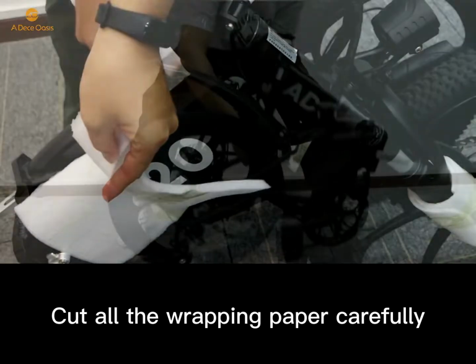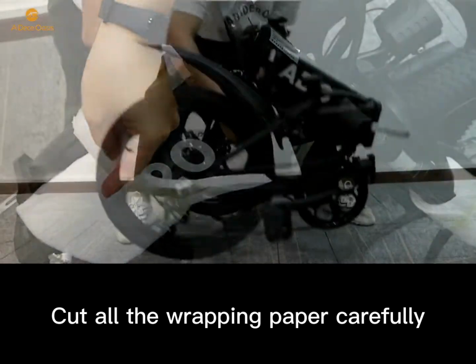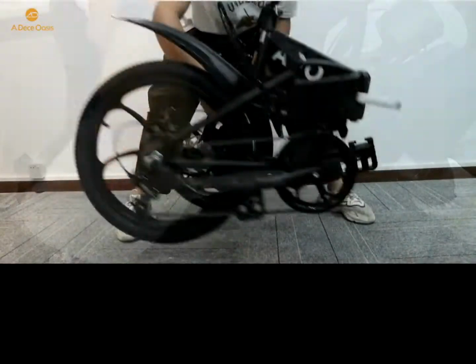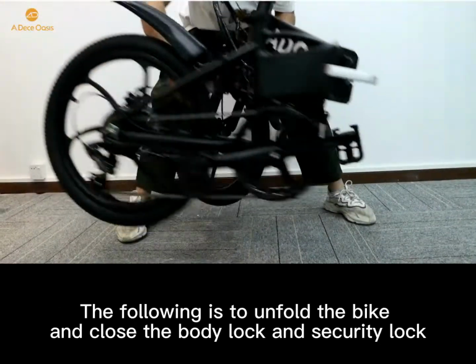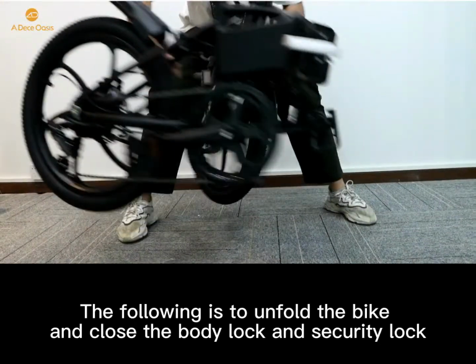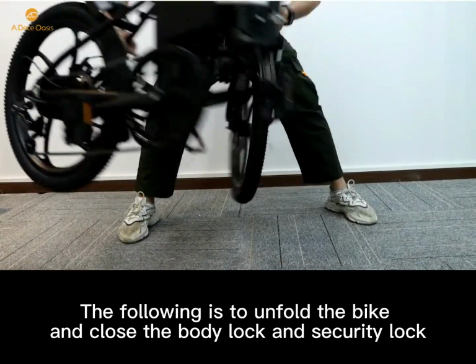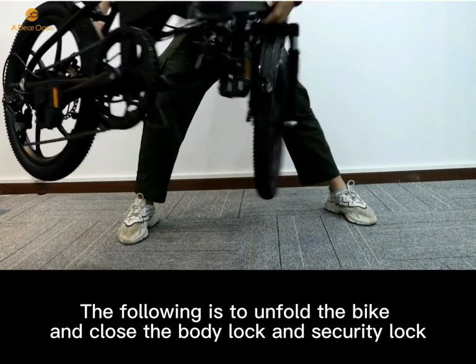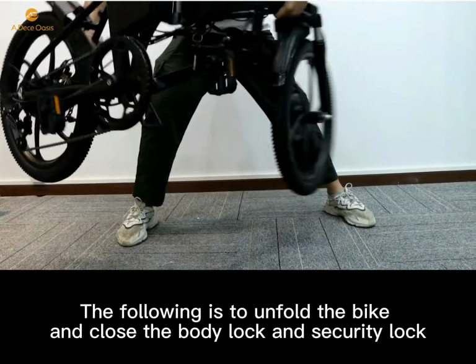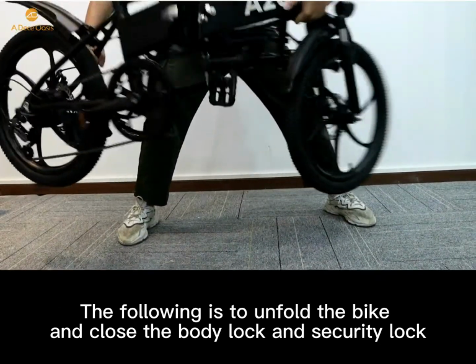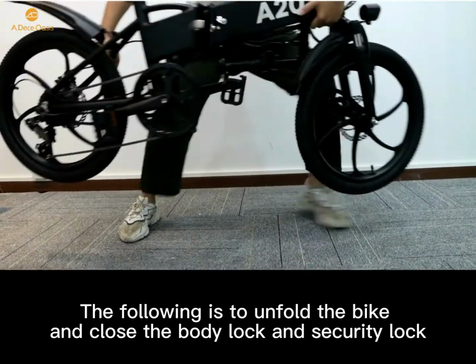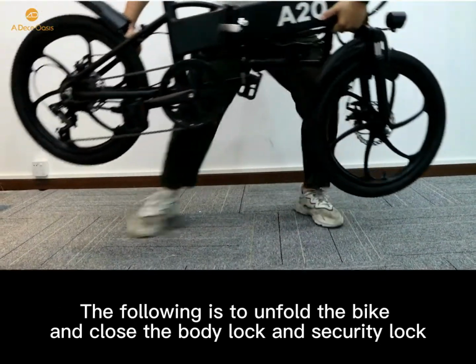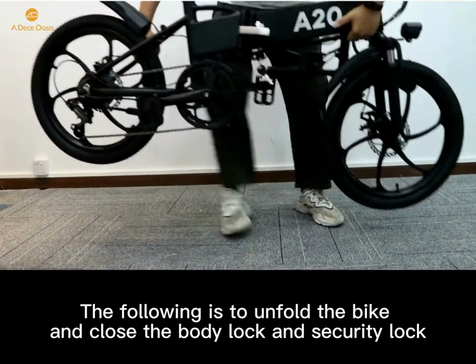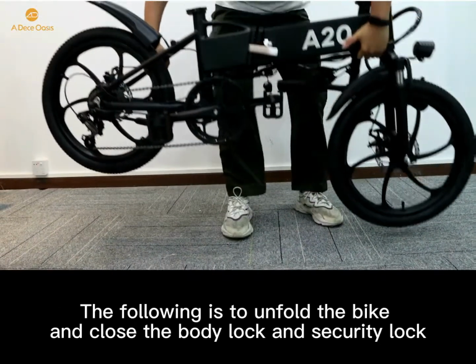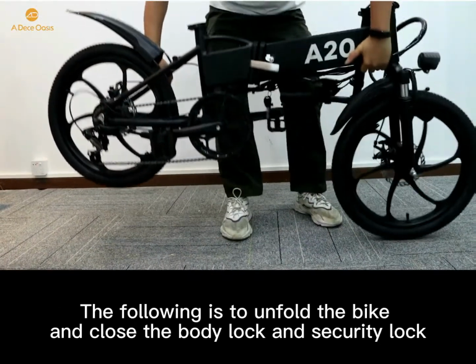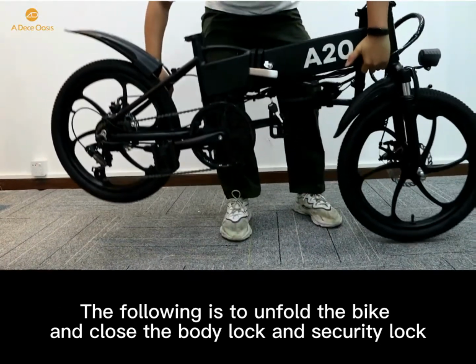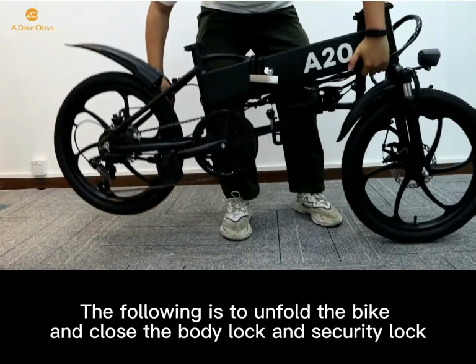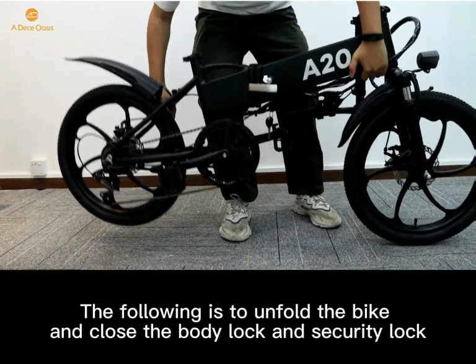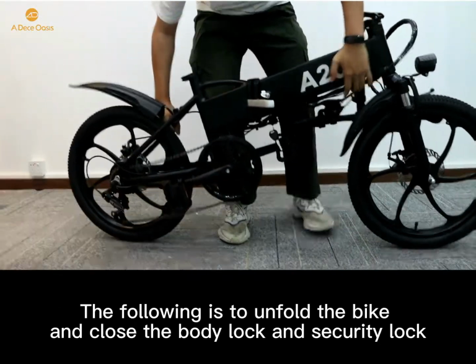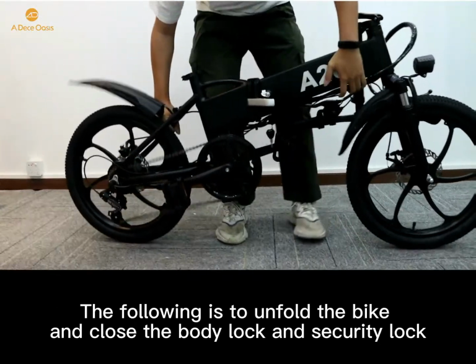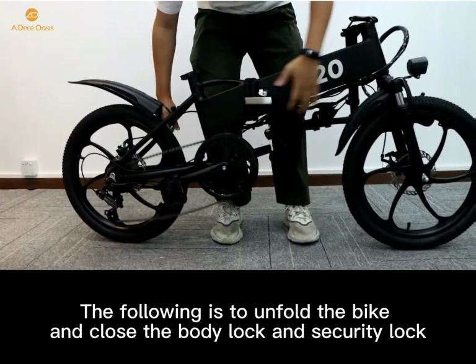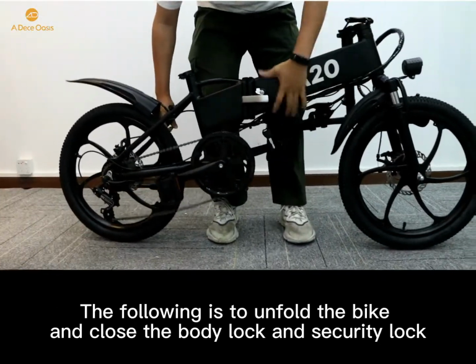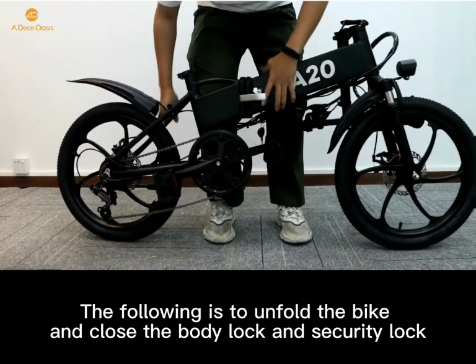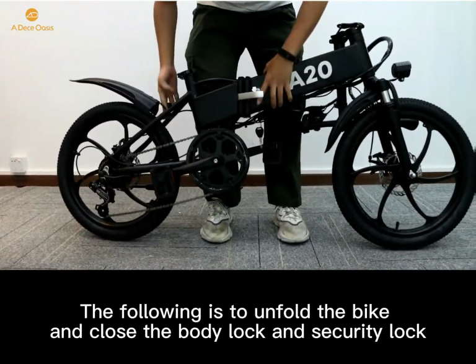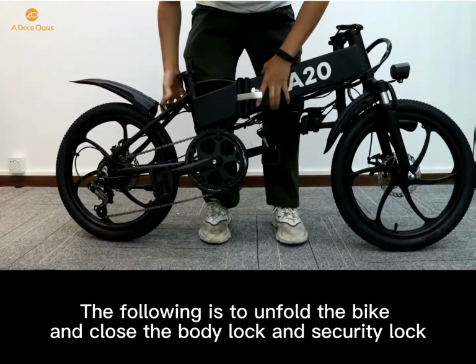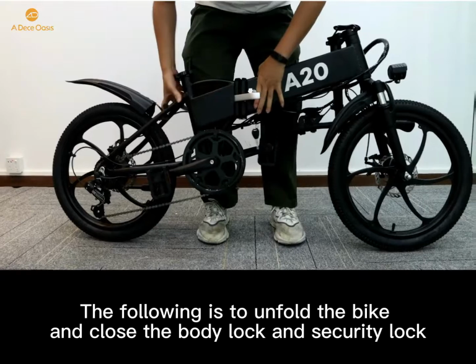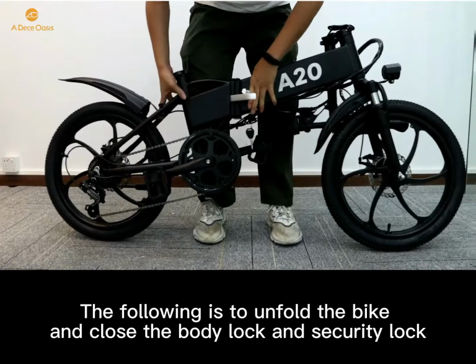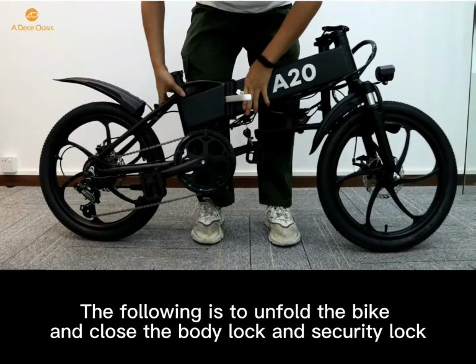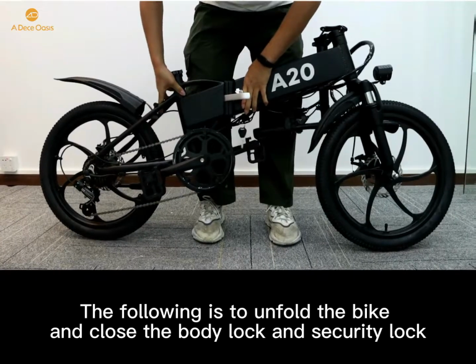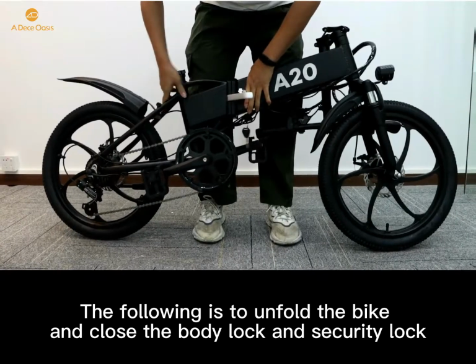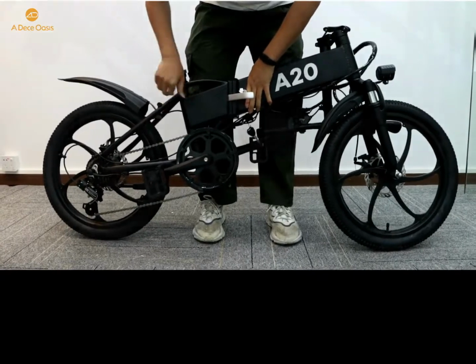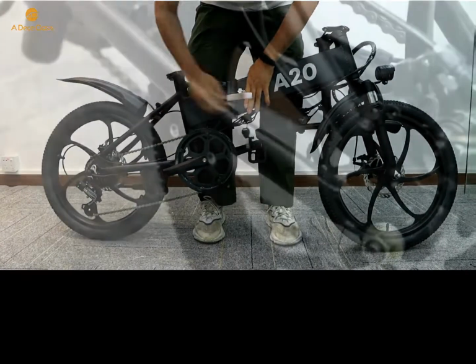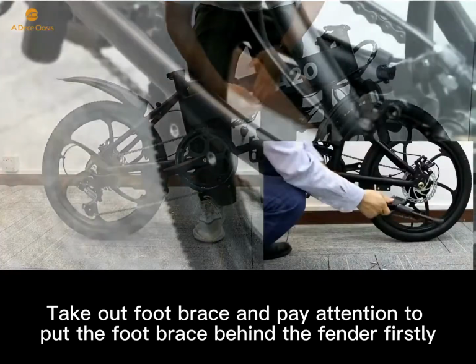The following step is to unfold the bike and close the body lock and security lock.